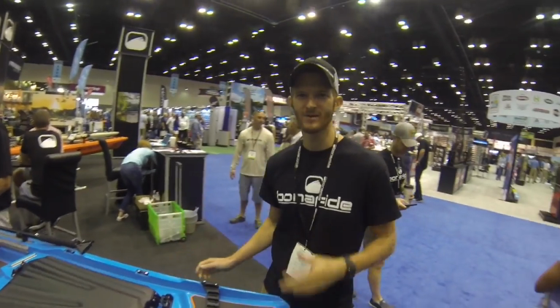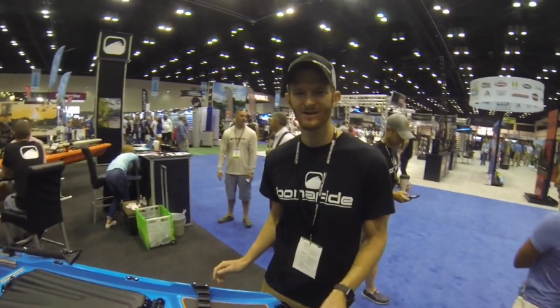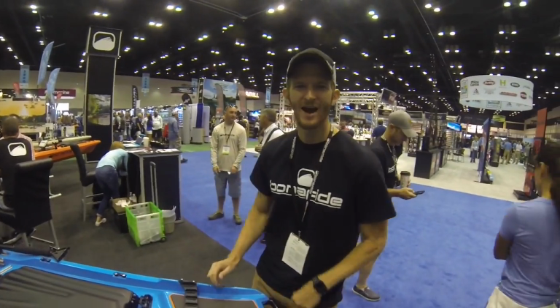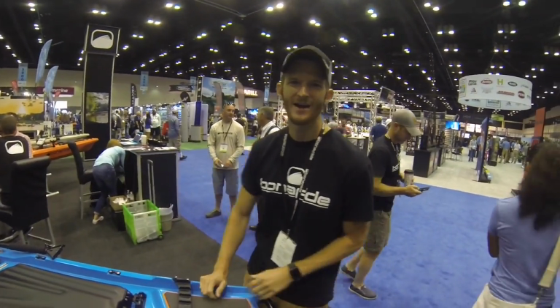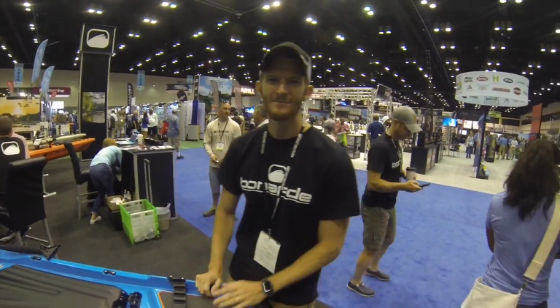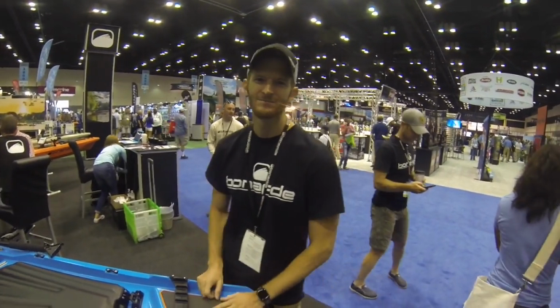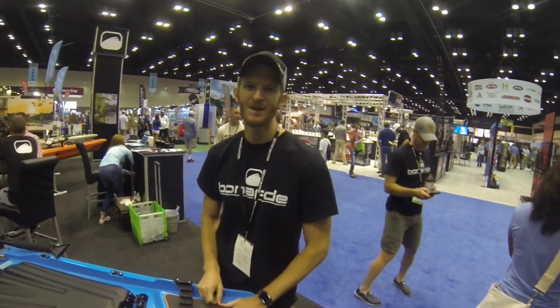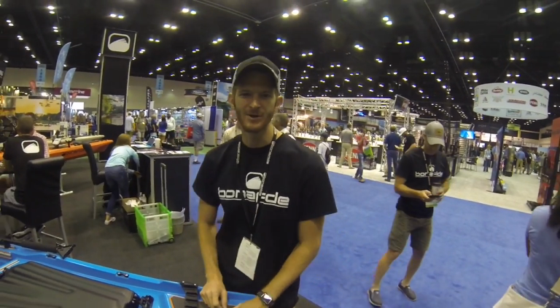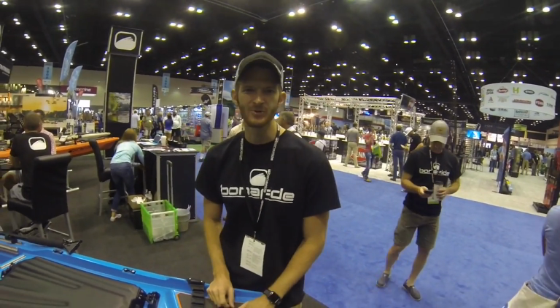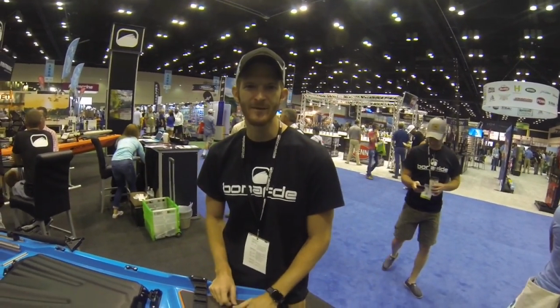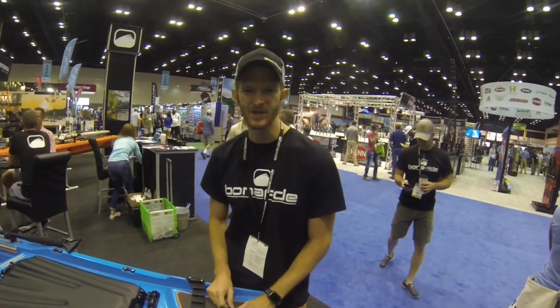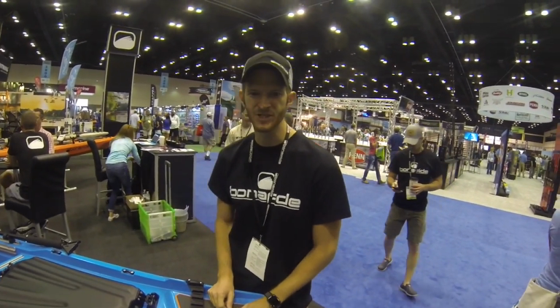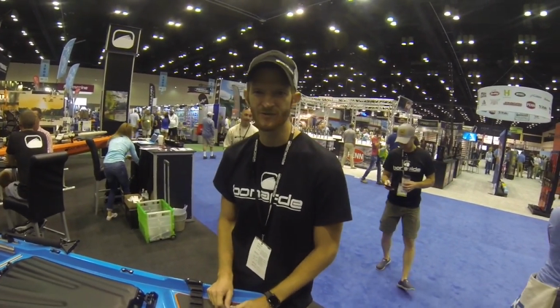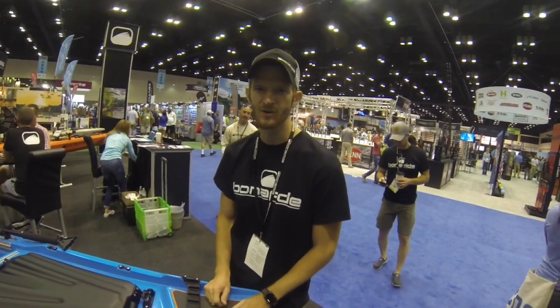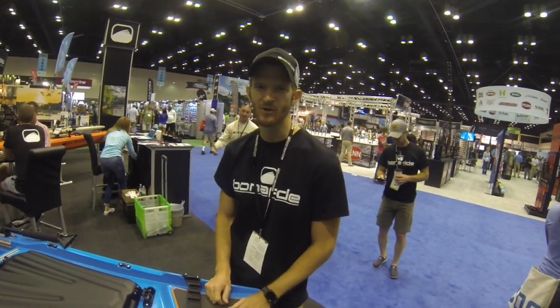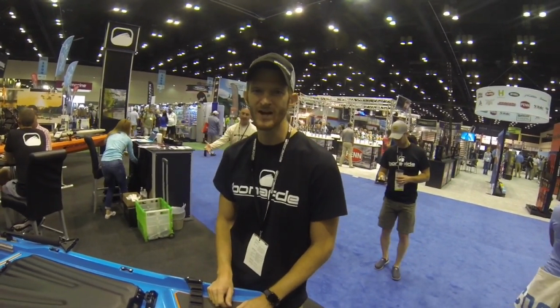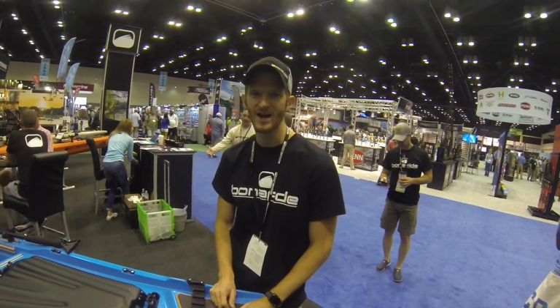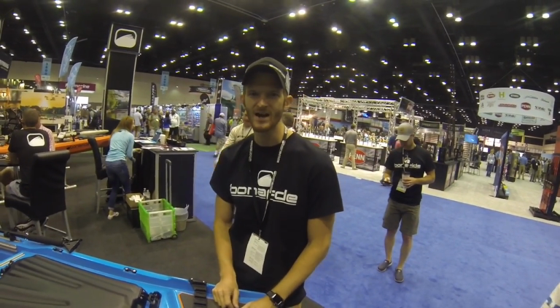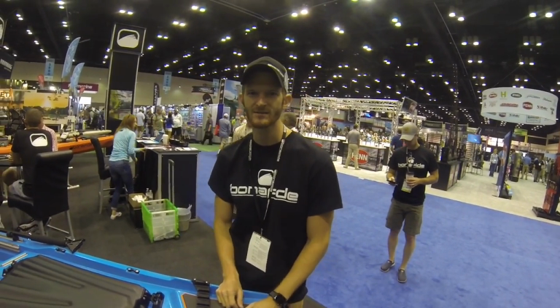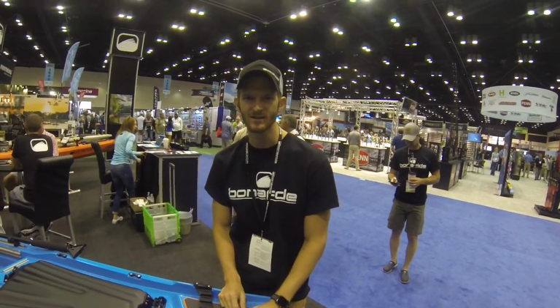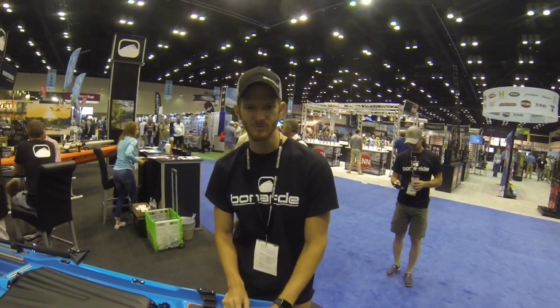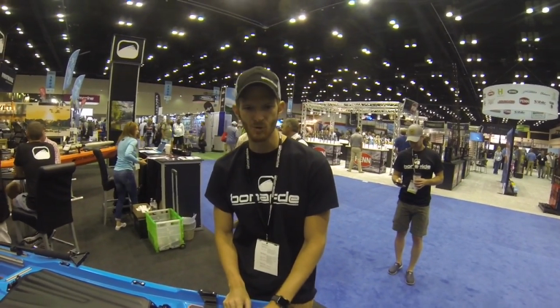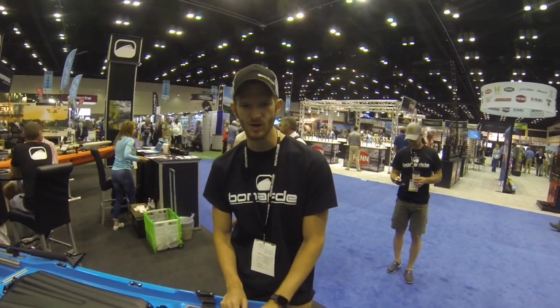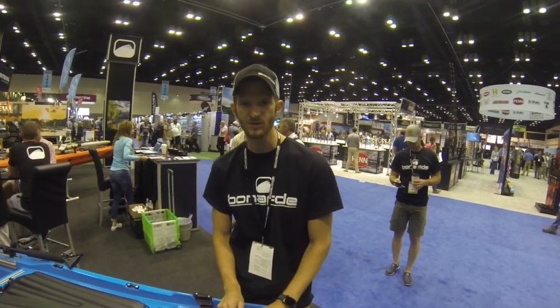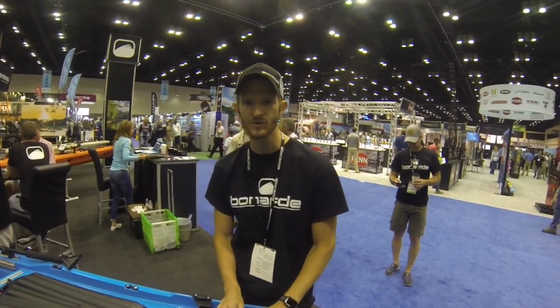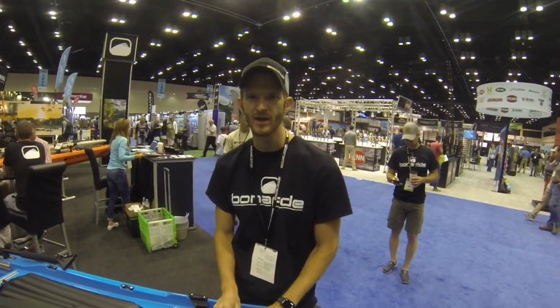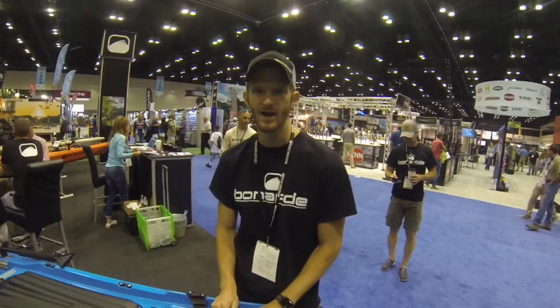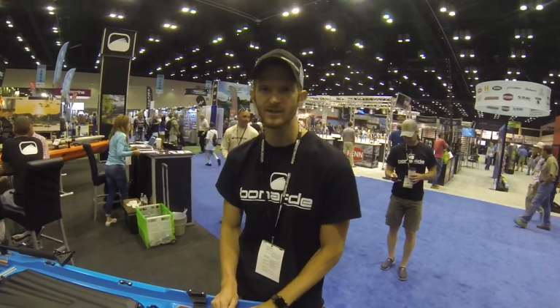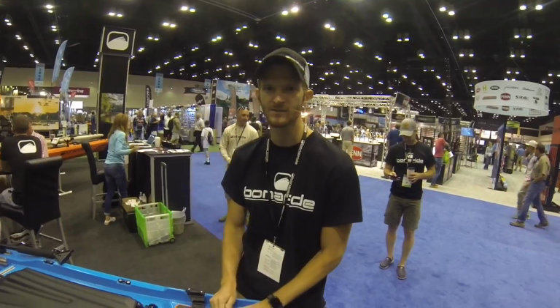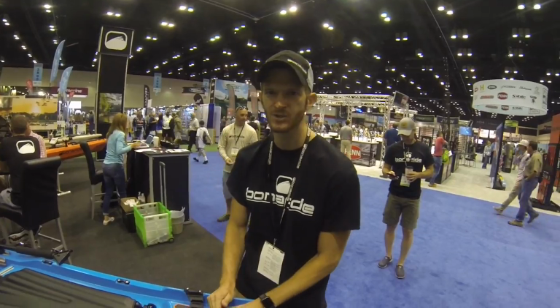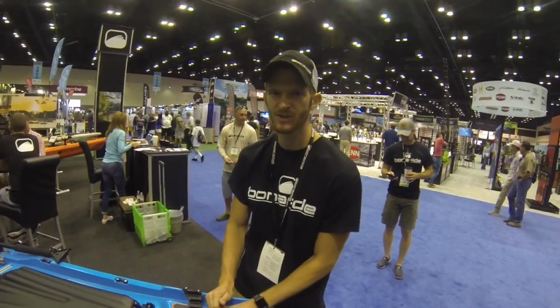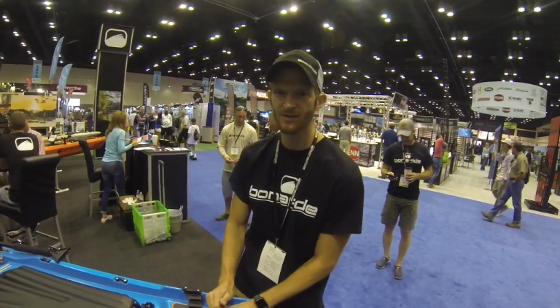Hi, I'm Matt Motaruli. I'm the engineer for Bonafide Kayaks and I'm going to walk you through the SS-127.